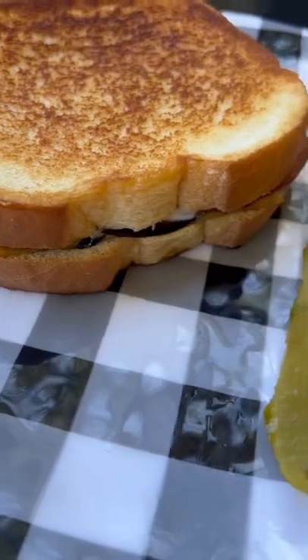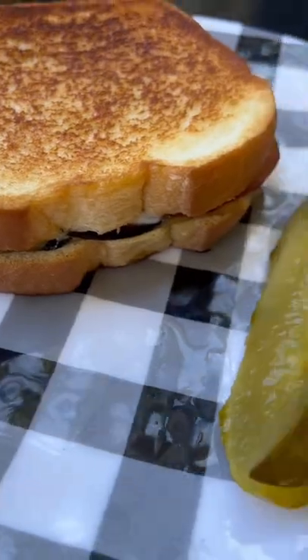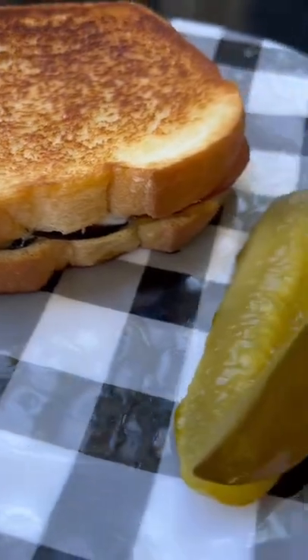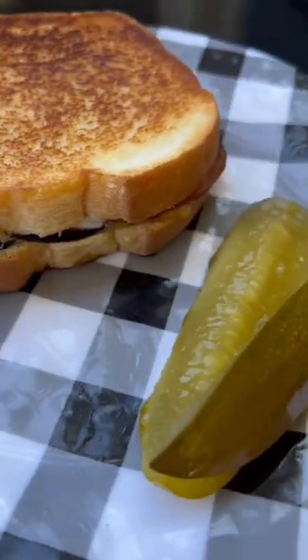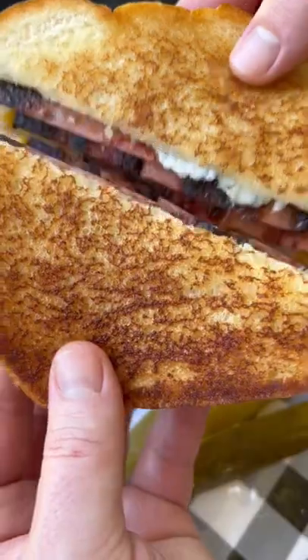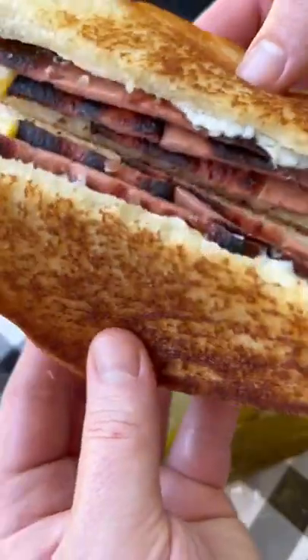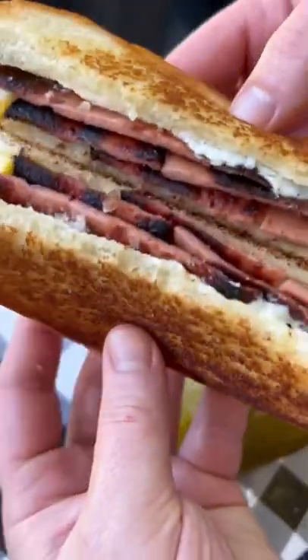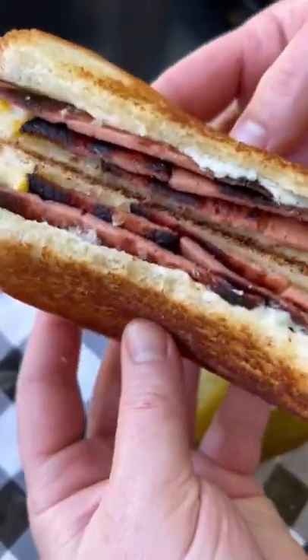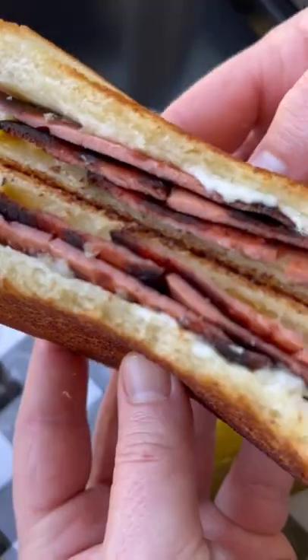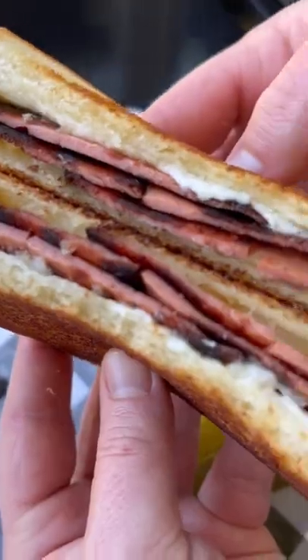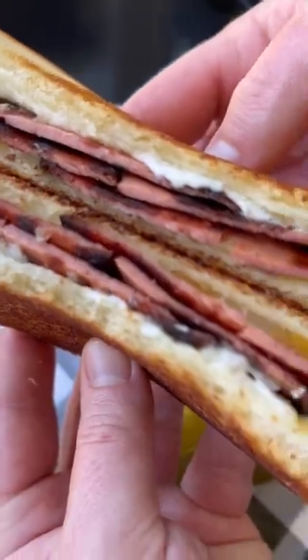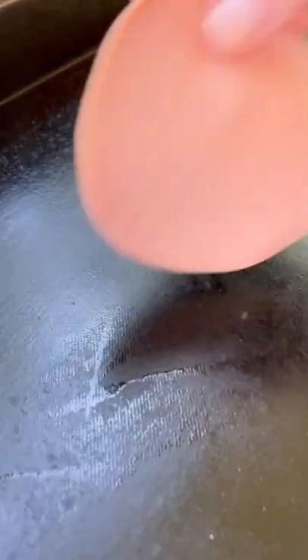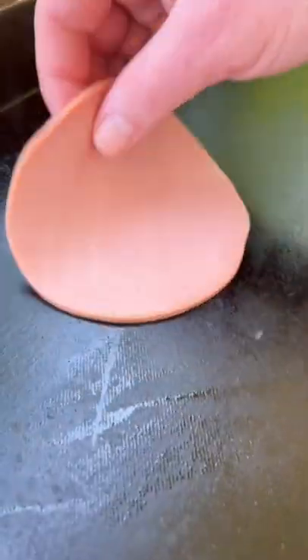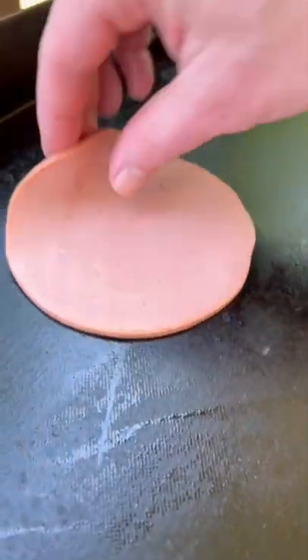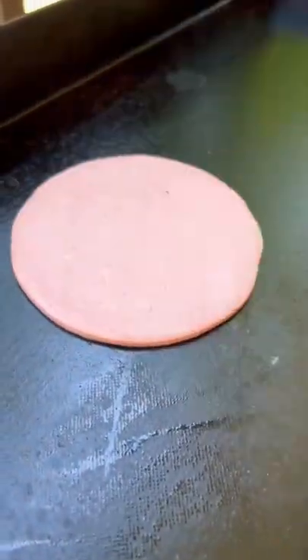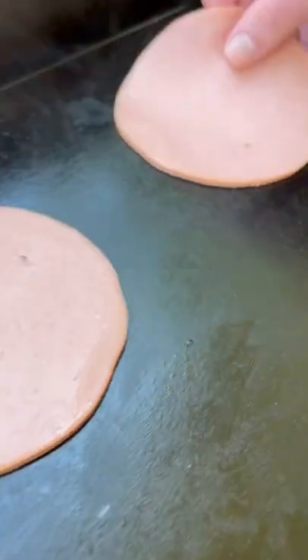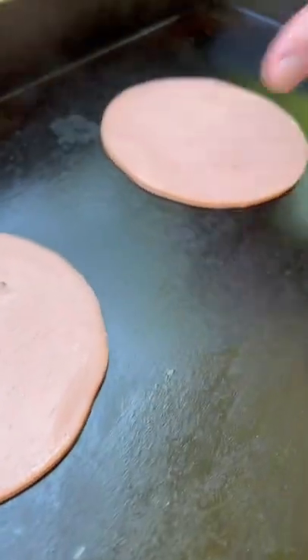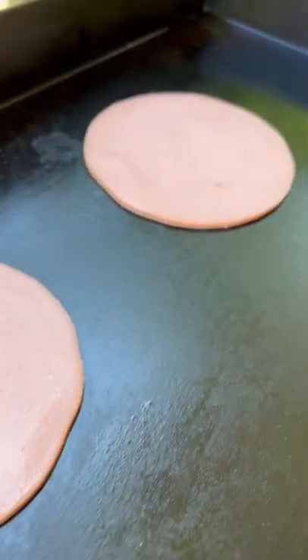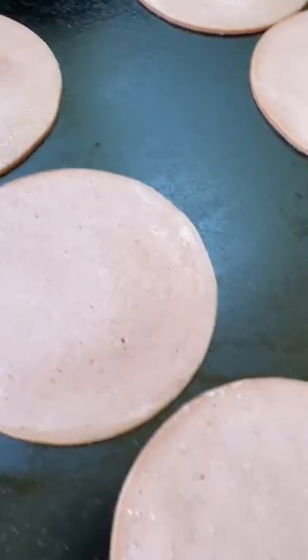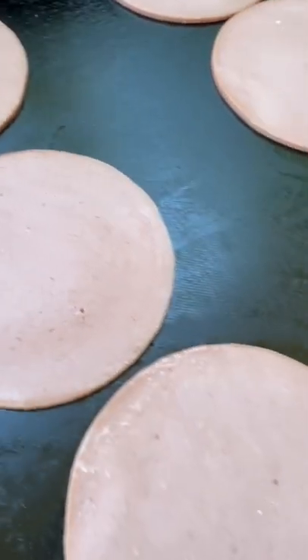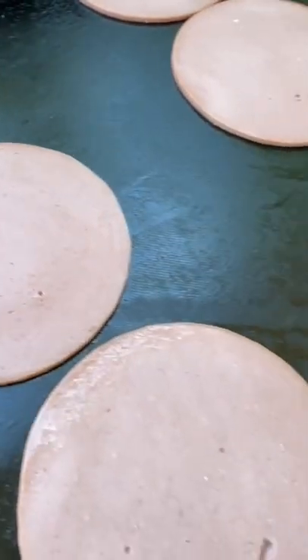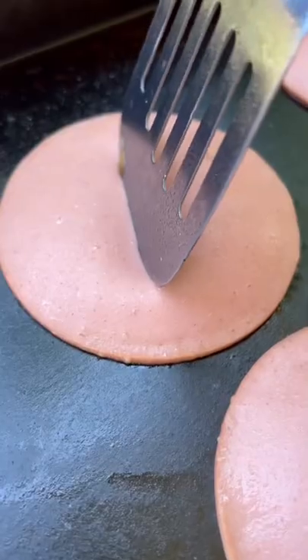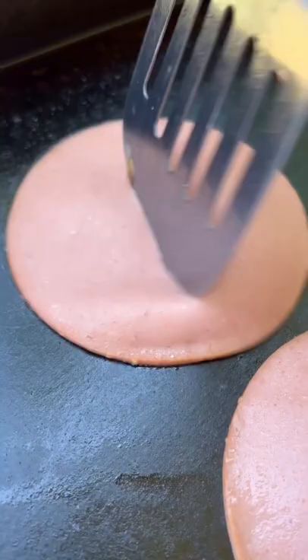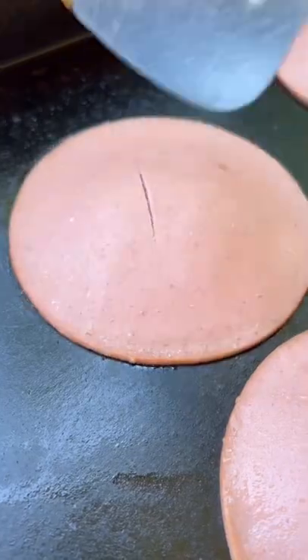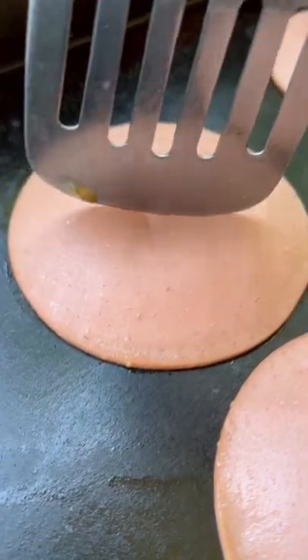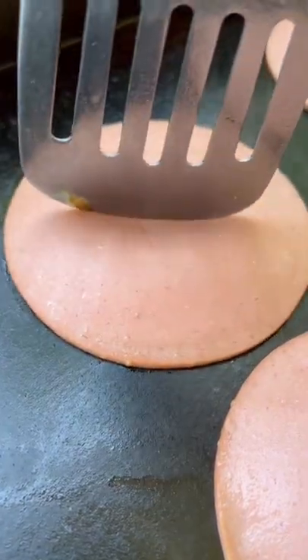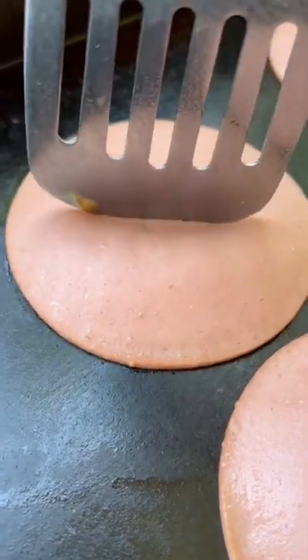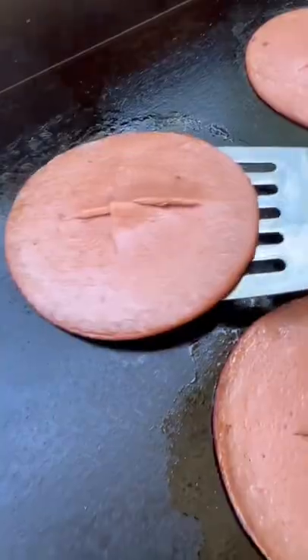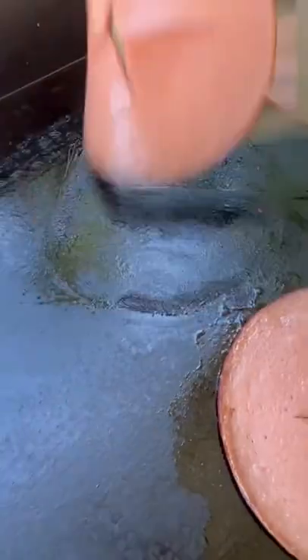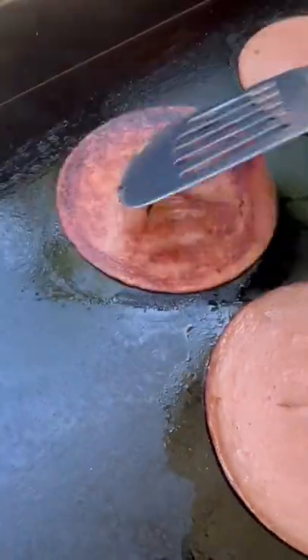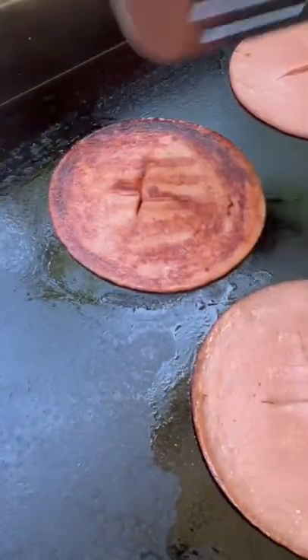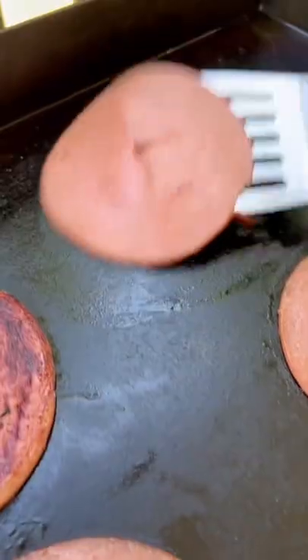Sometimes it's hard to beat a simple fried bologna sandwich. I just lay out the bologna on the griddle and use the spatula to make an X in the center so it doesn't bubble up.